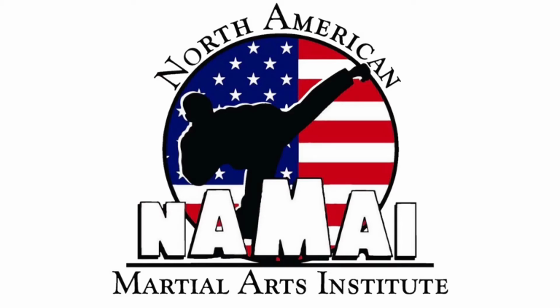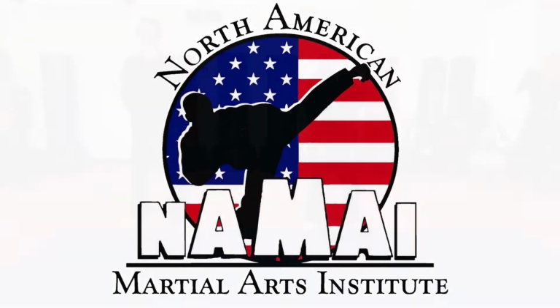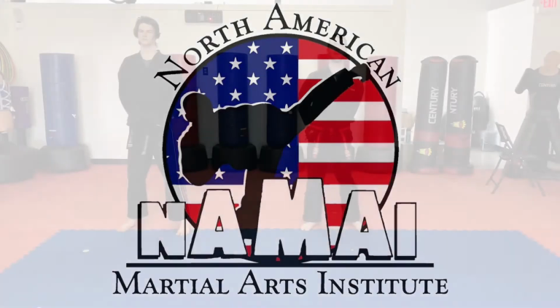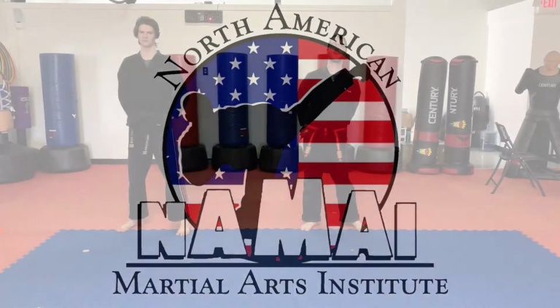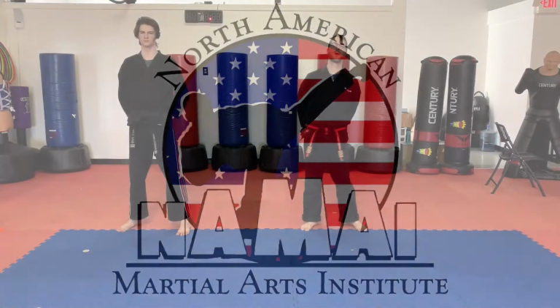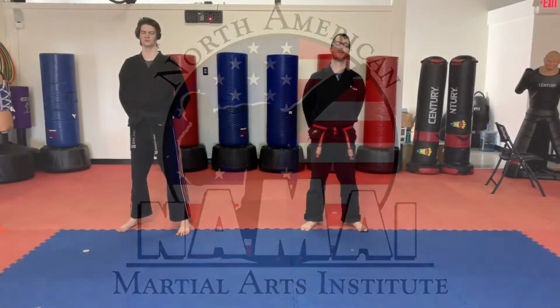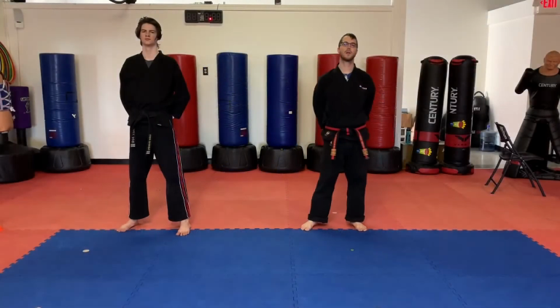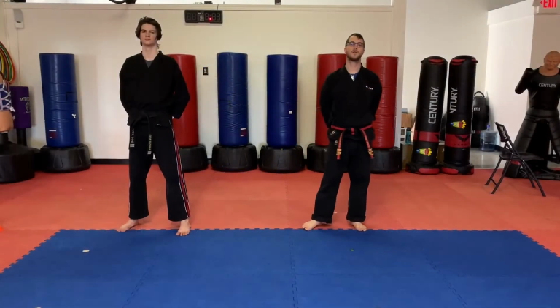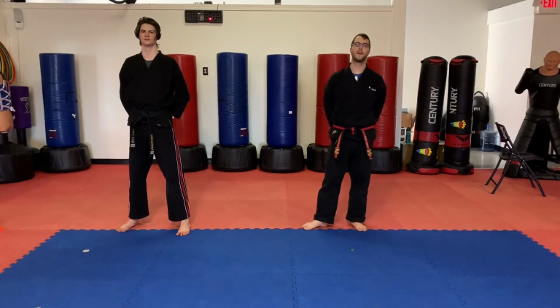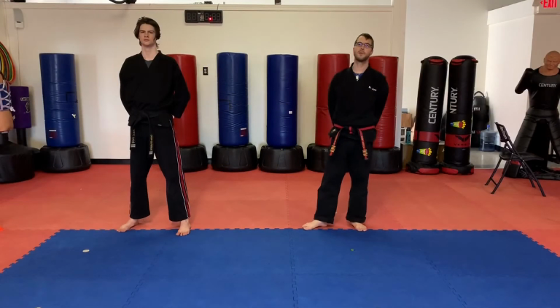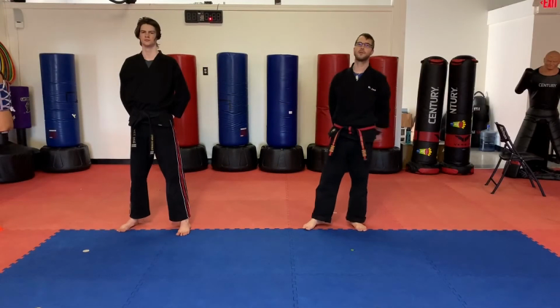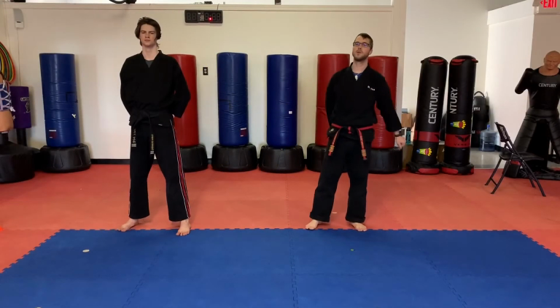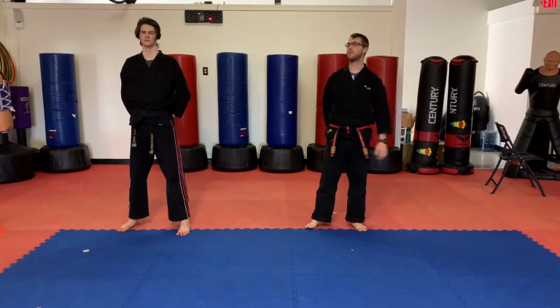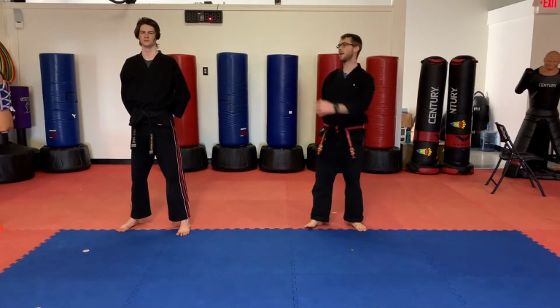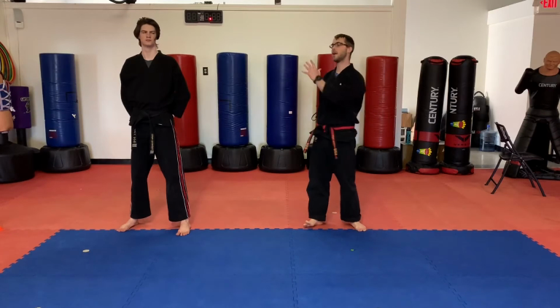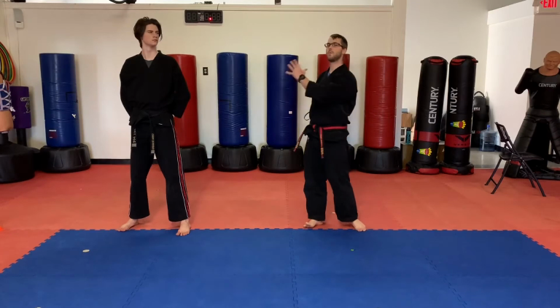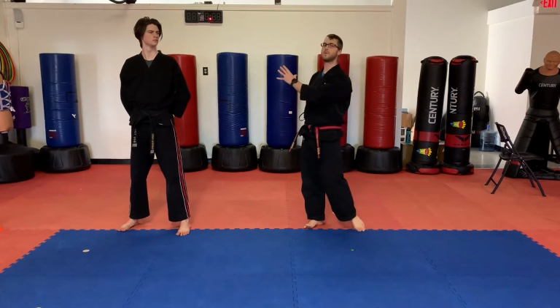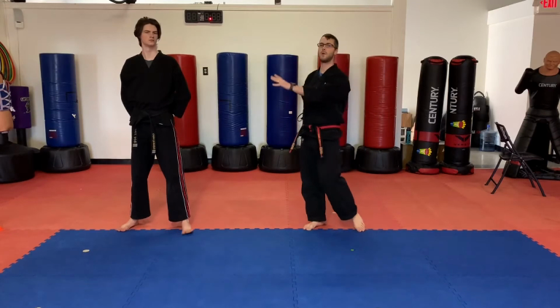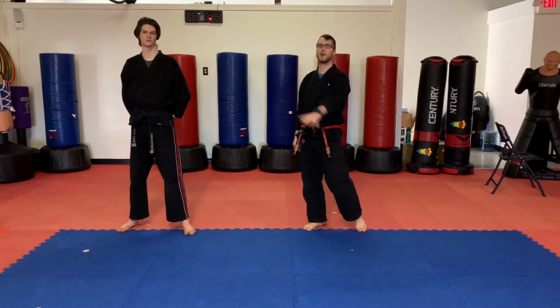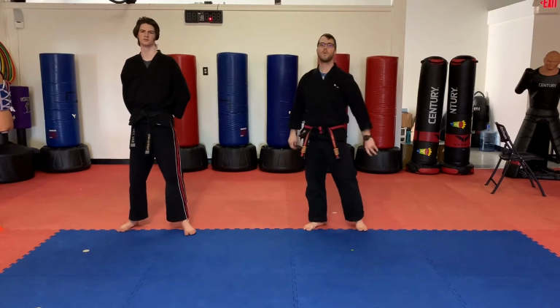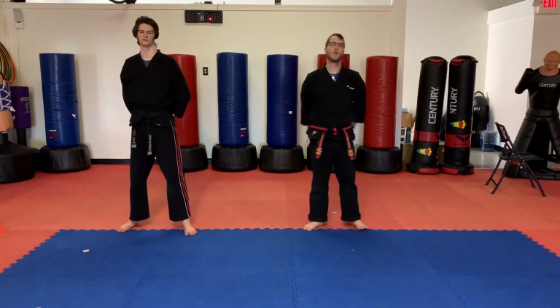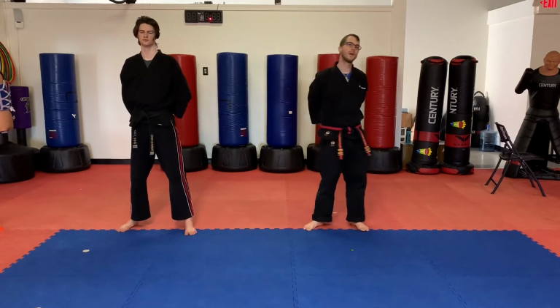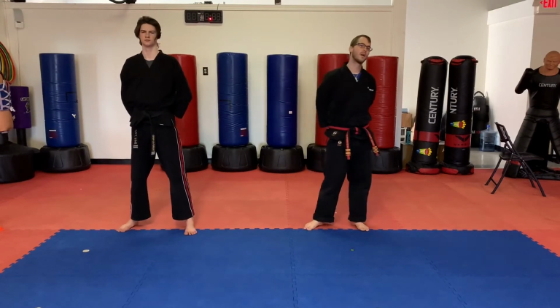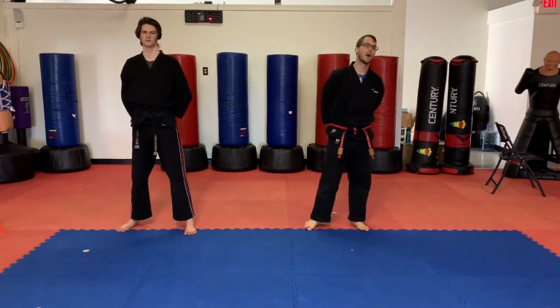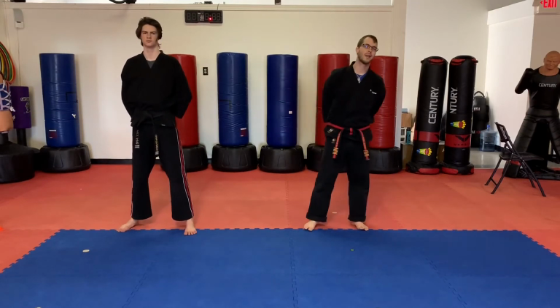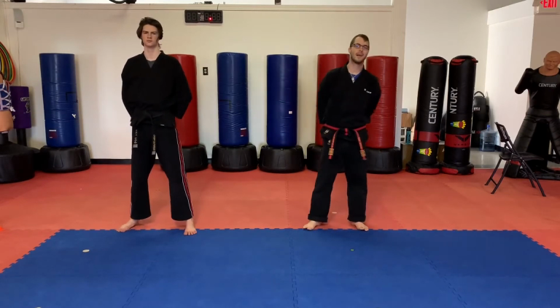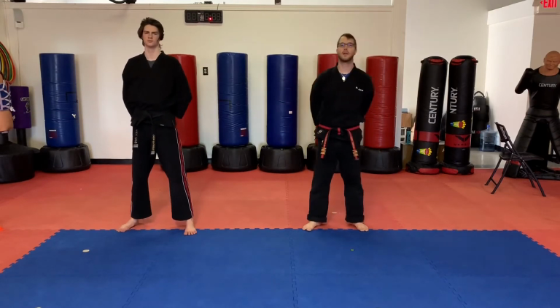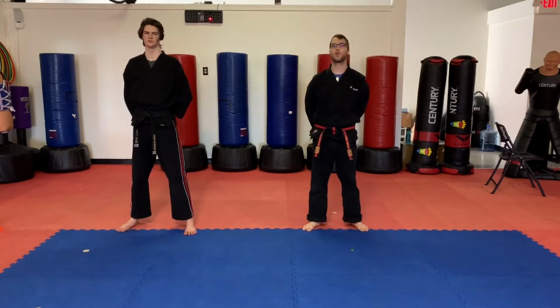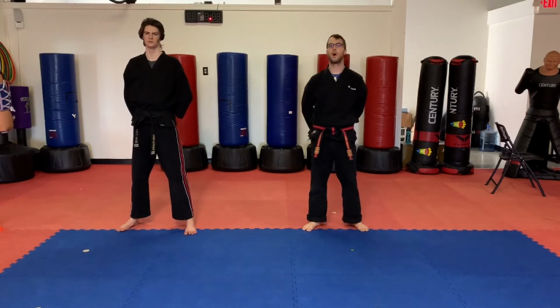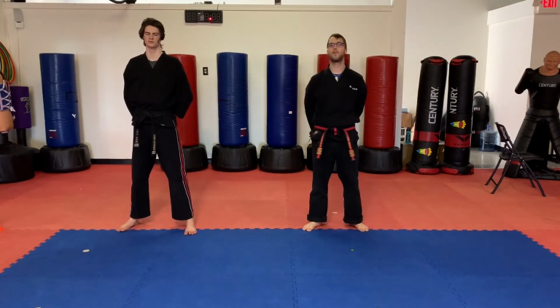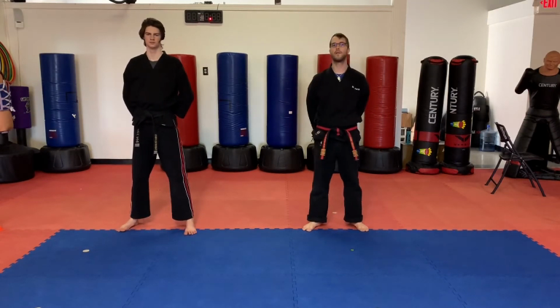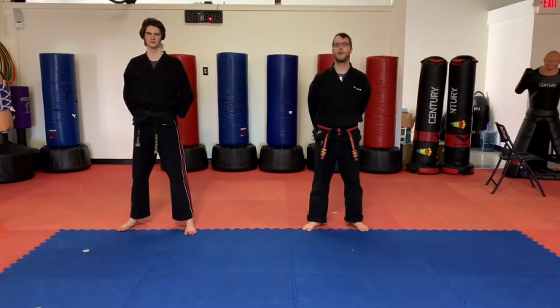Hello, North American Martial Arts family. Mr. Jones back again with Mr. Brunning, recording your Class 12 video.